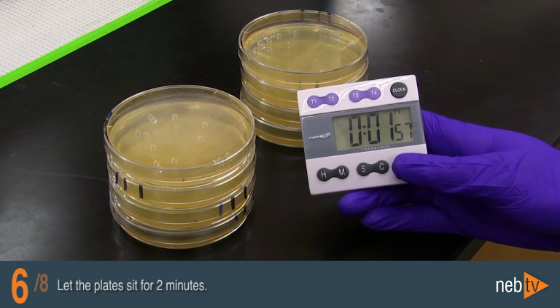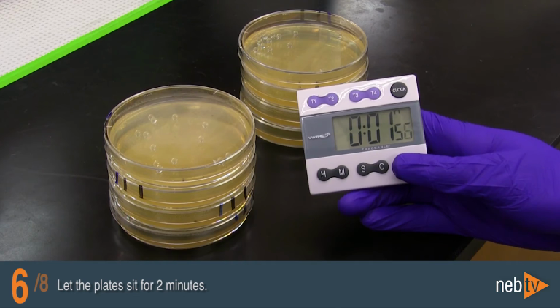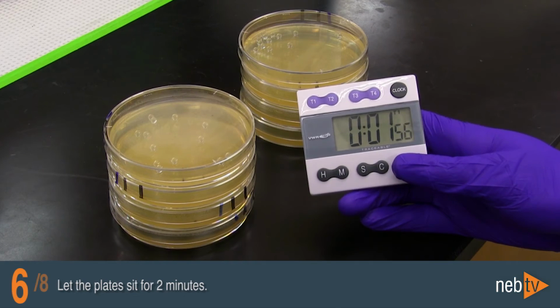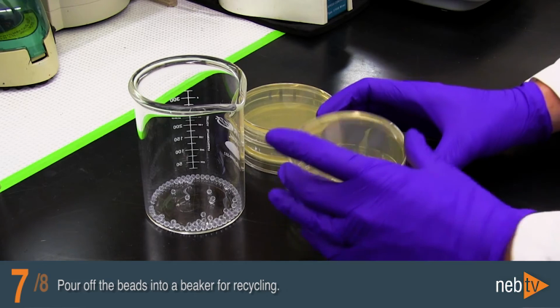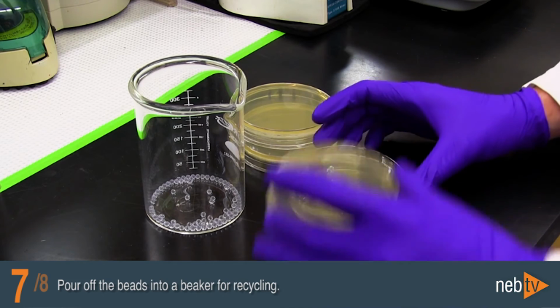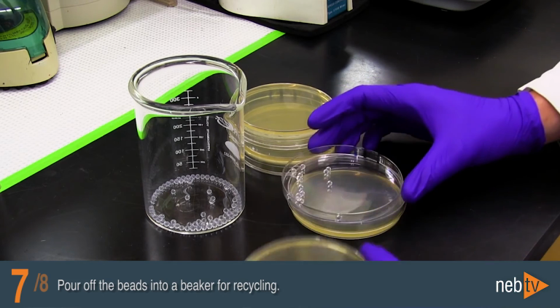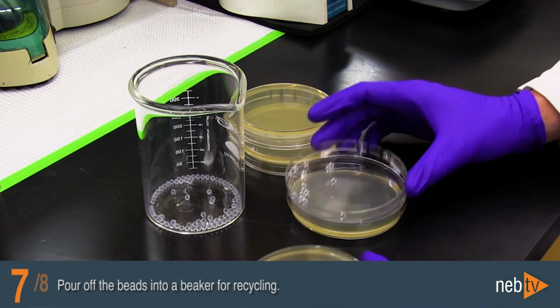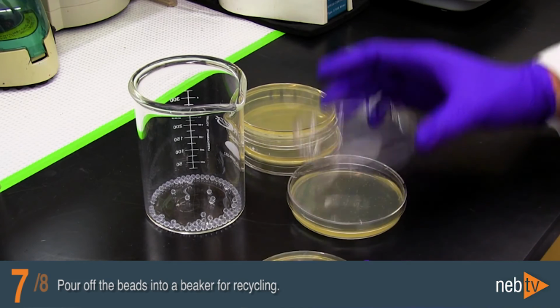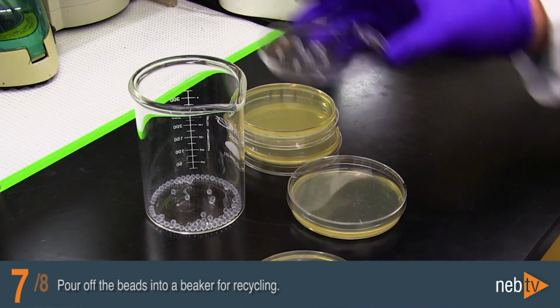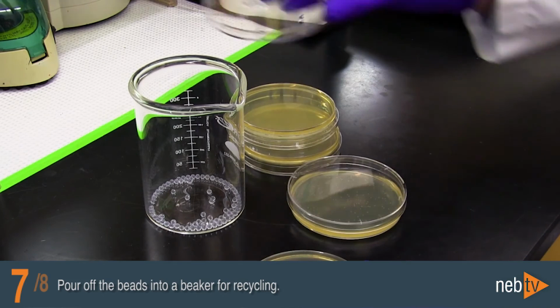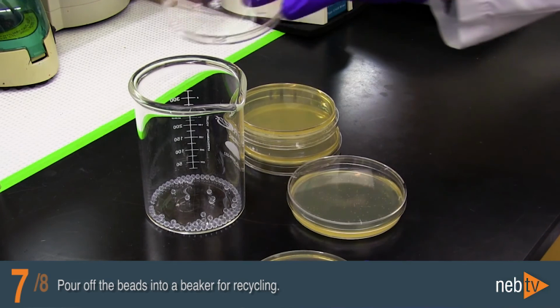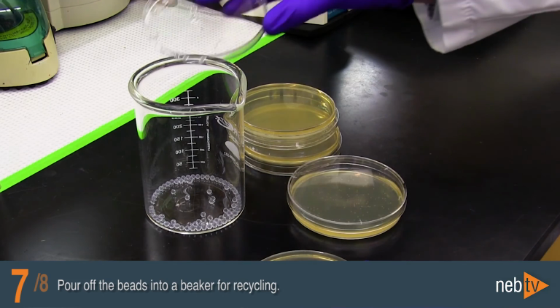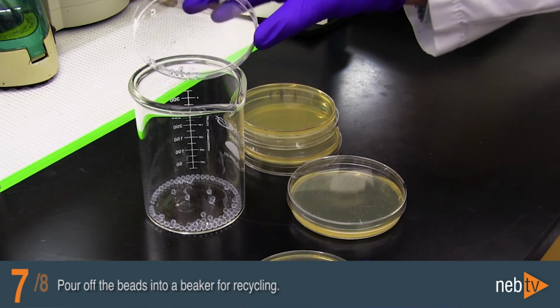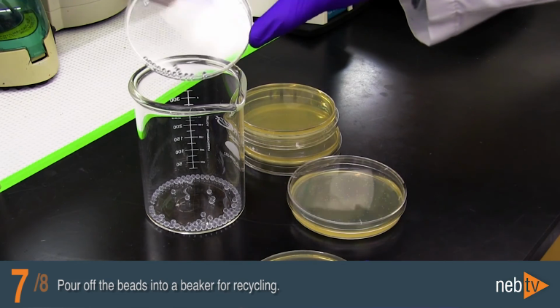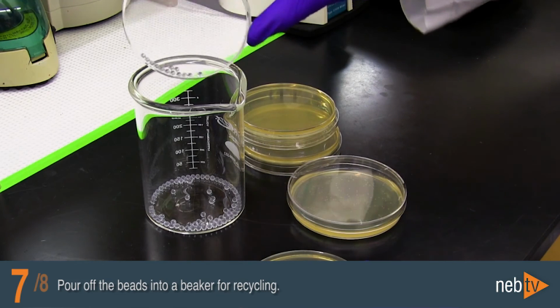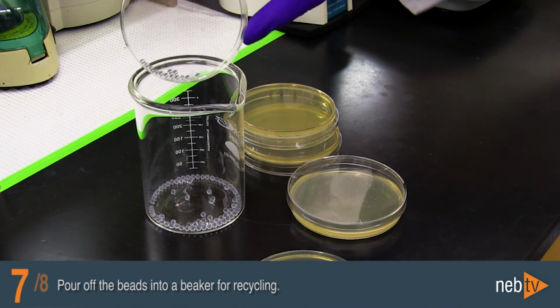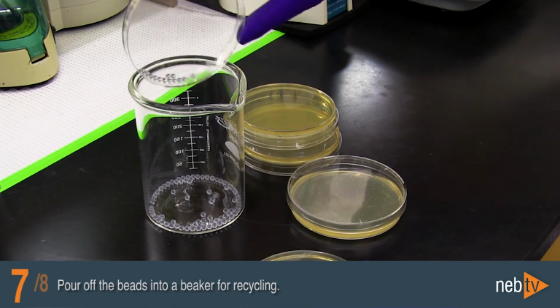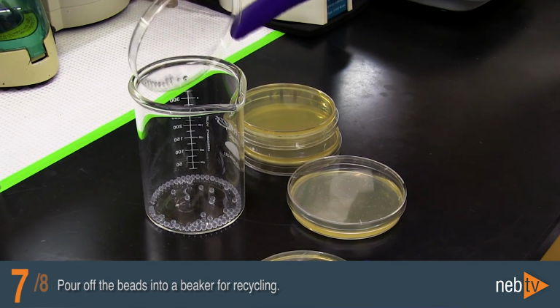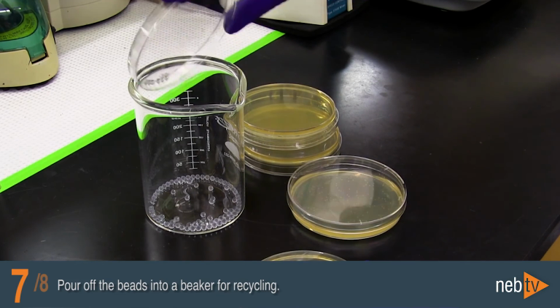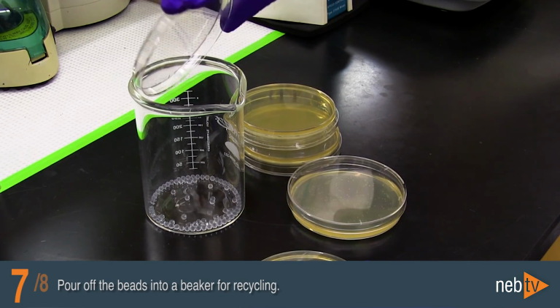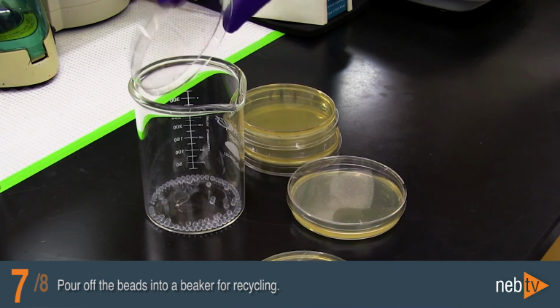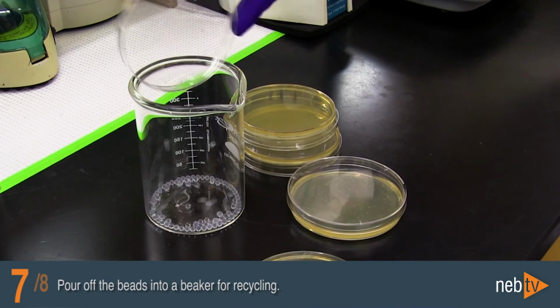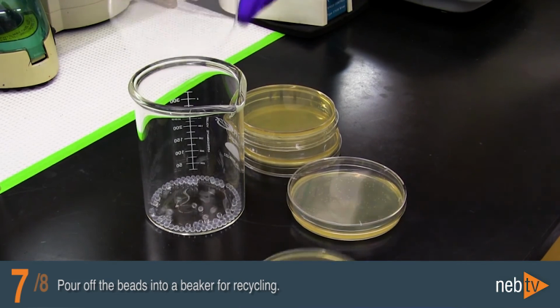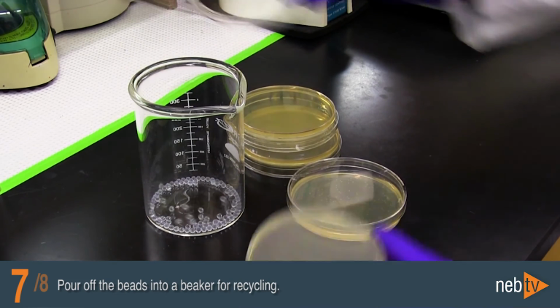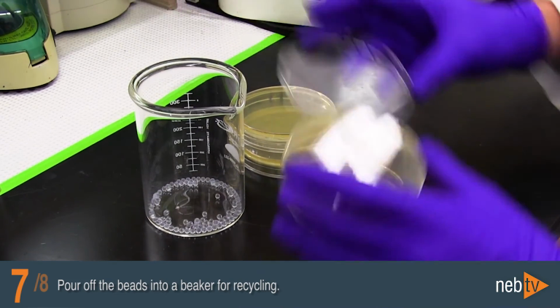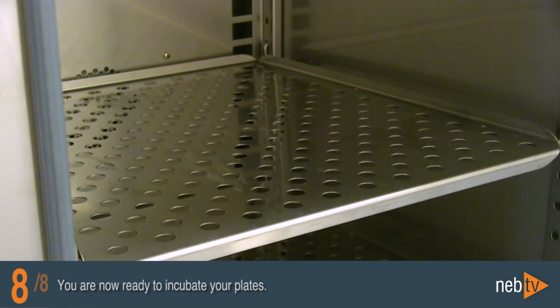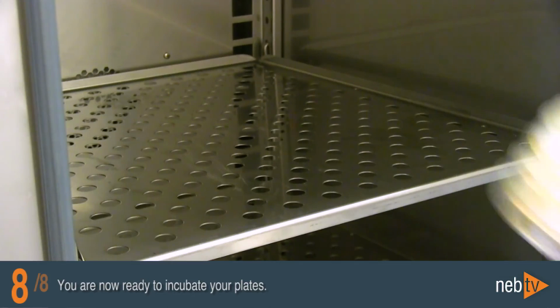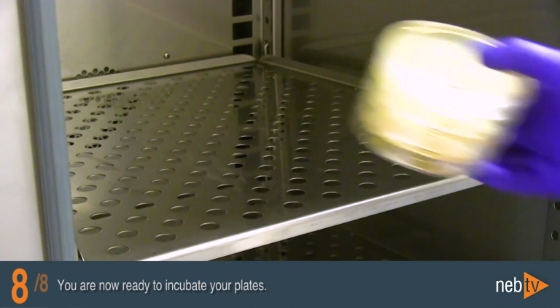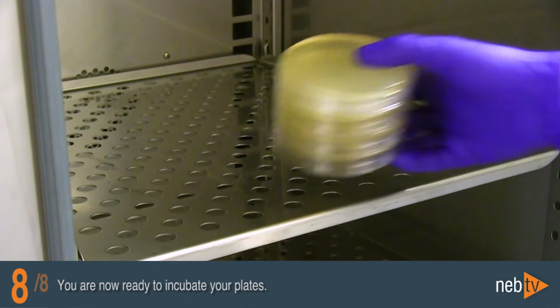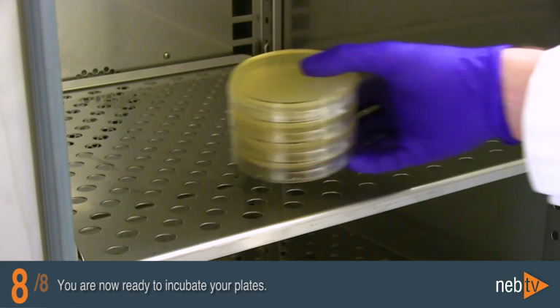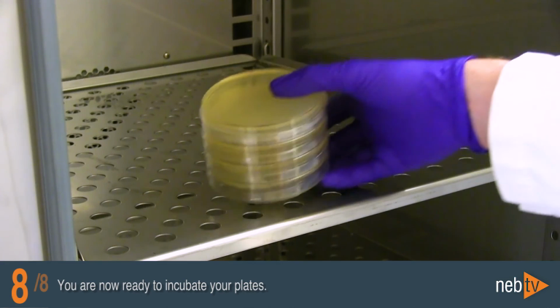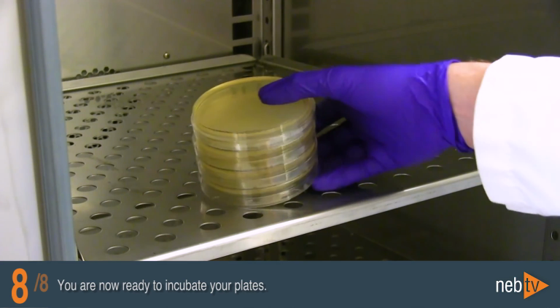Pour off the beads into a beaker for recycling. You are now ready to incubate your plates.